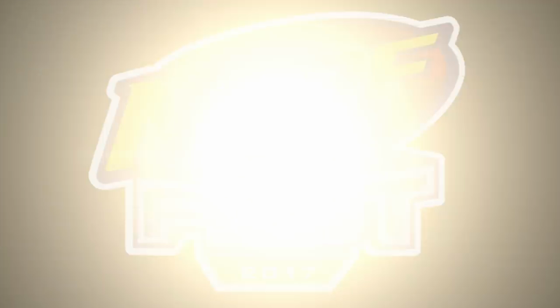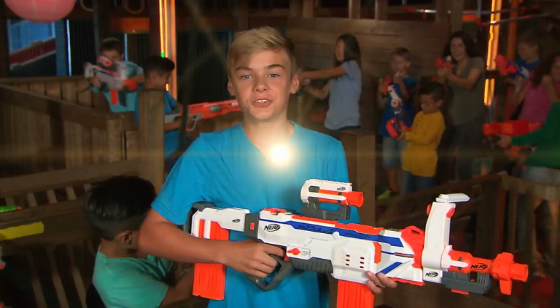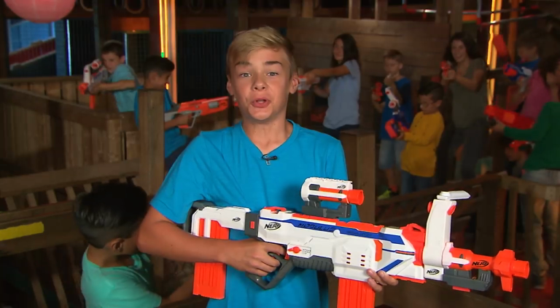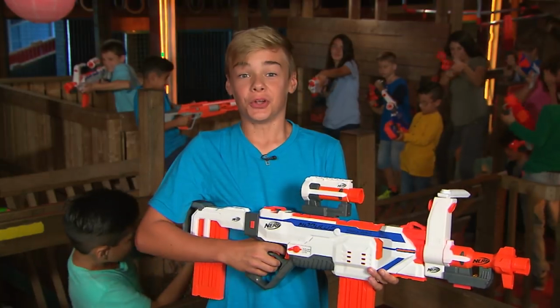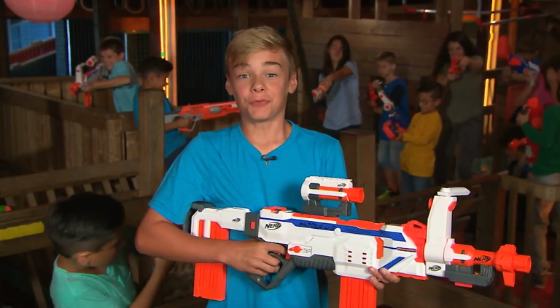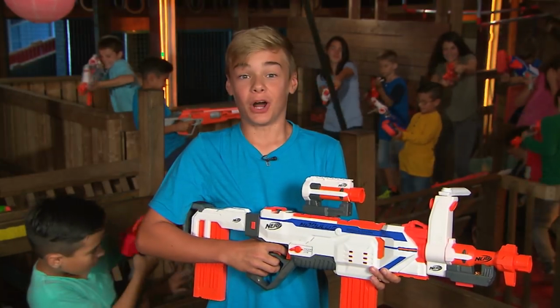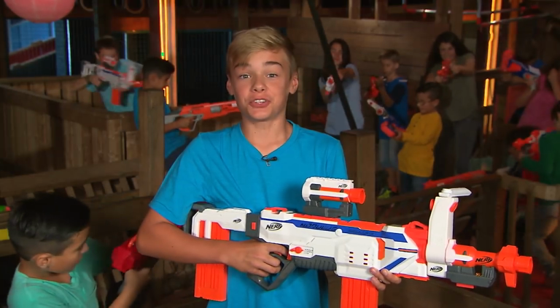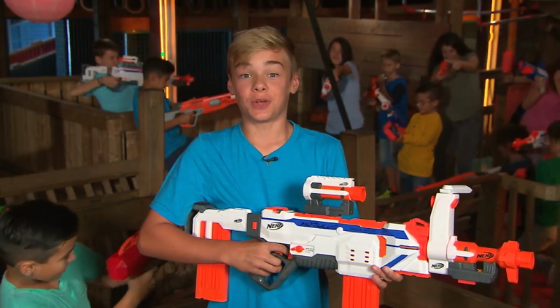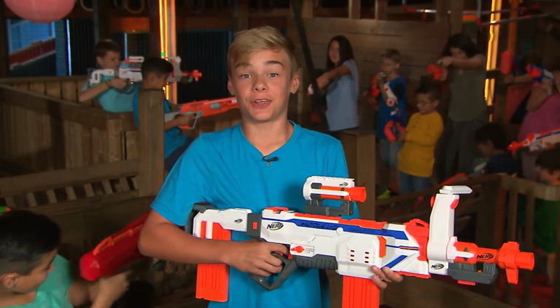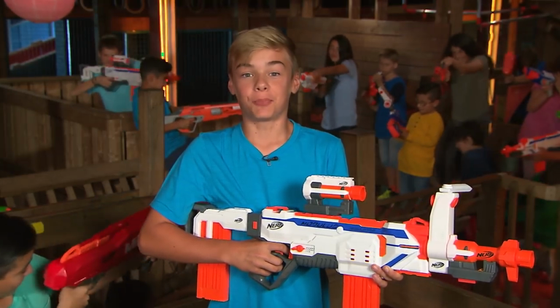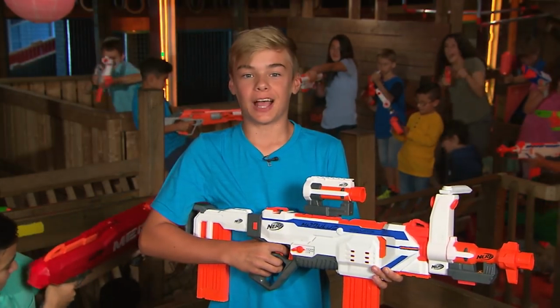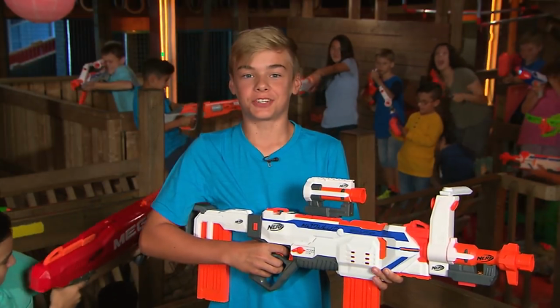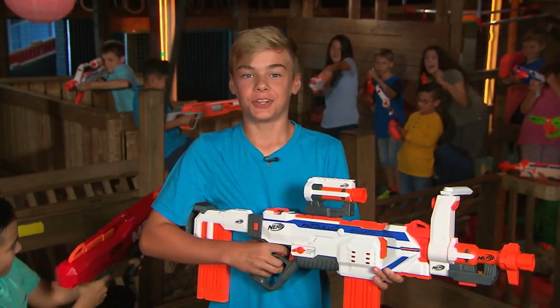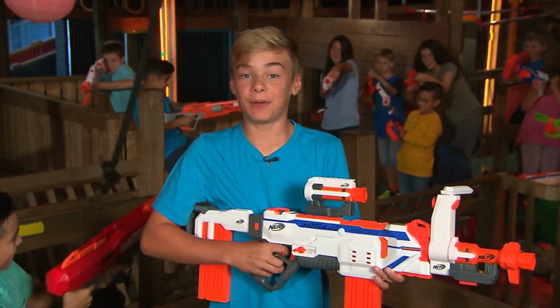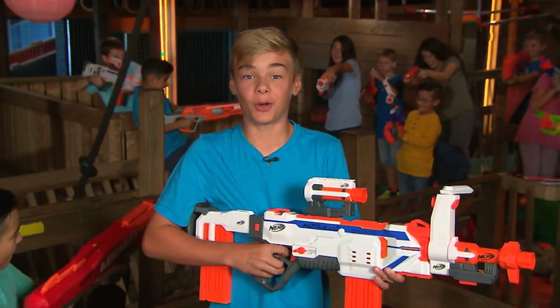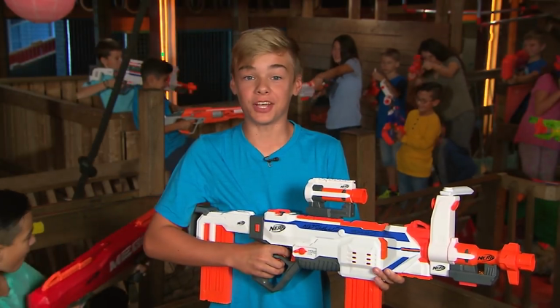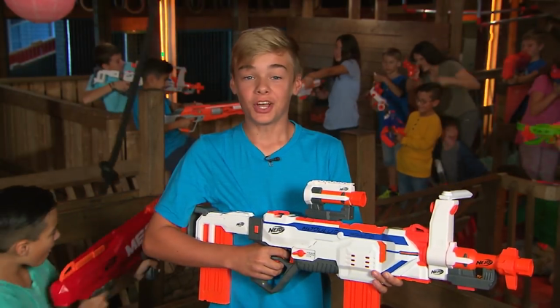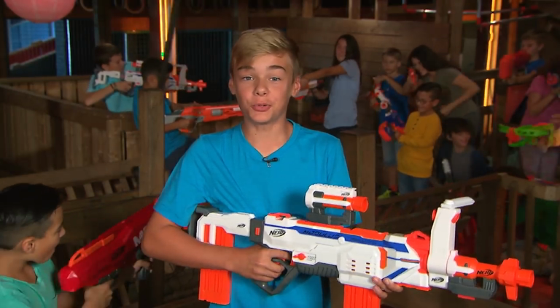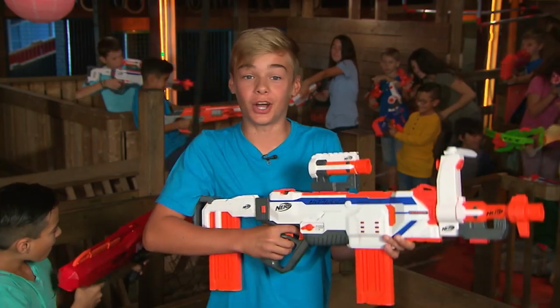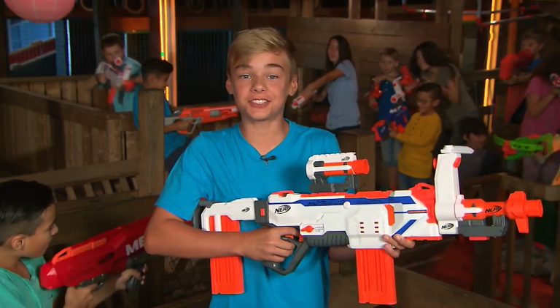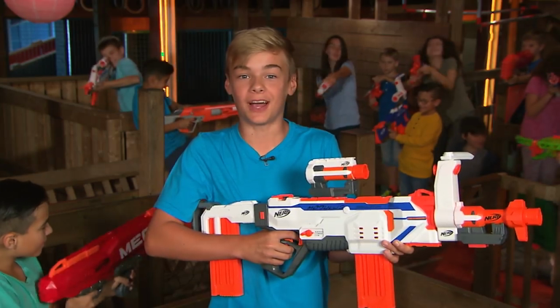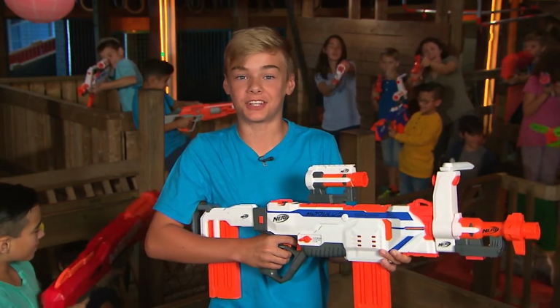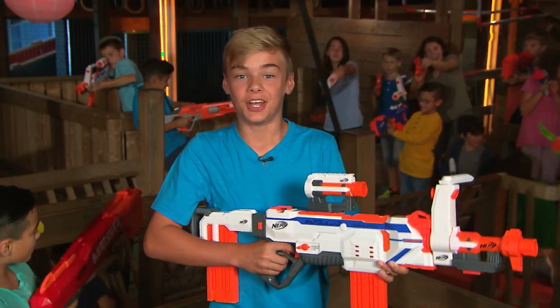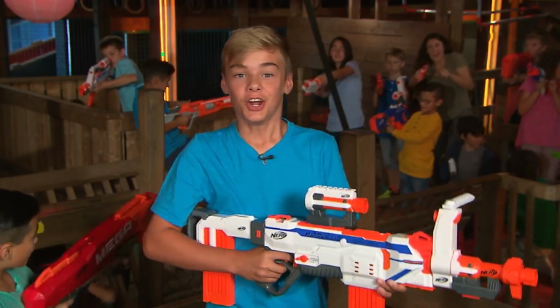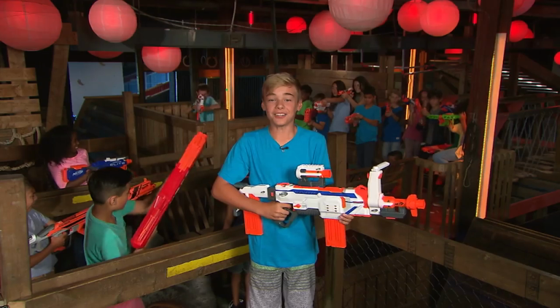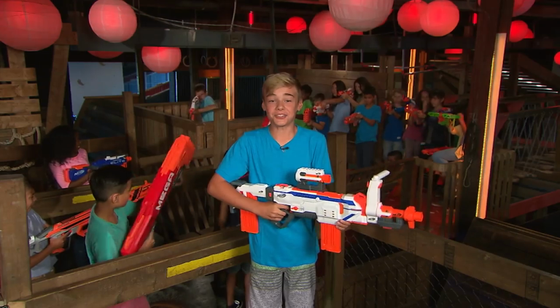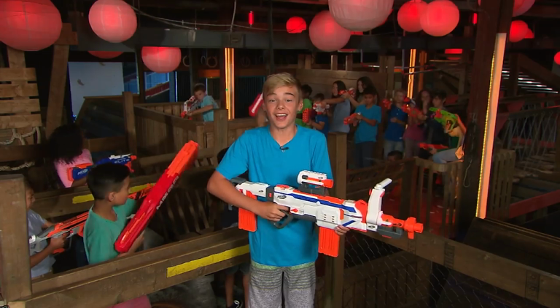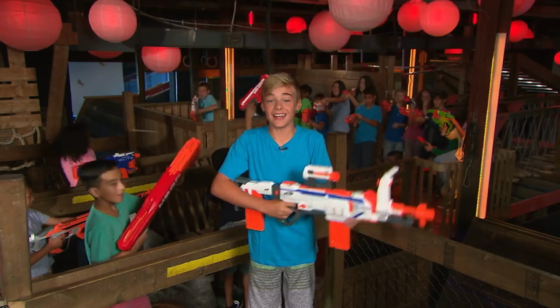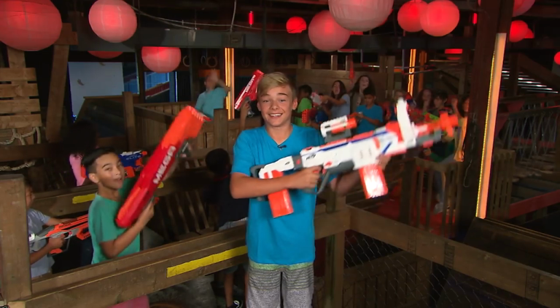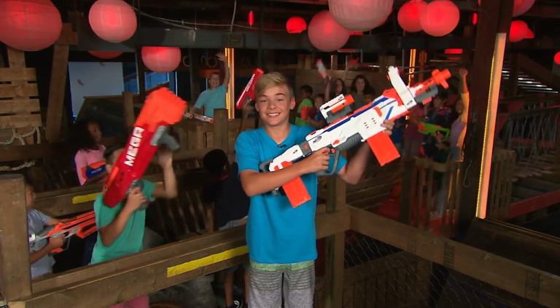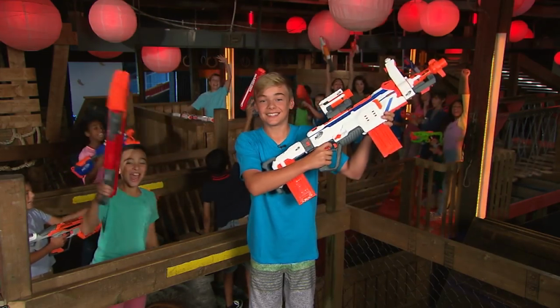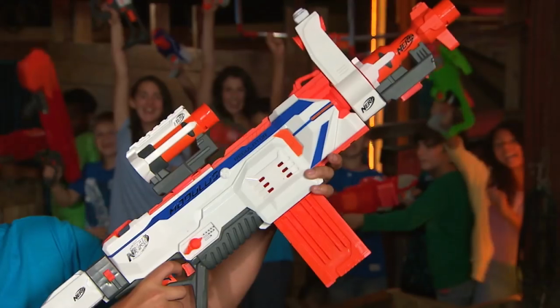This is the new NERF Modulus Regulator Blaster. The best part is, you can customize it. Who wants to try it? Me!